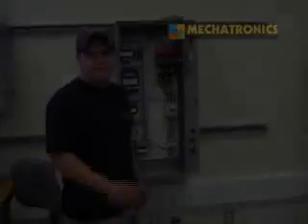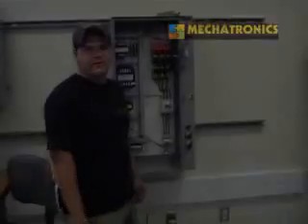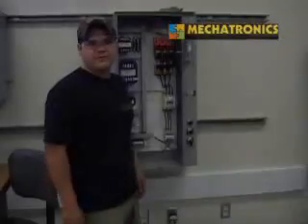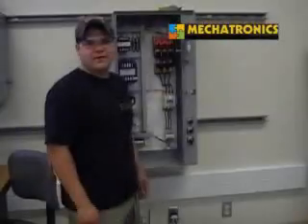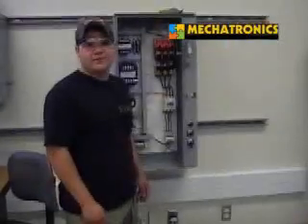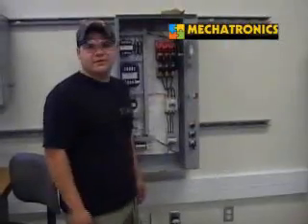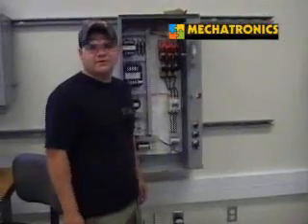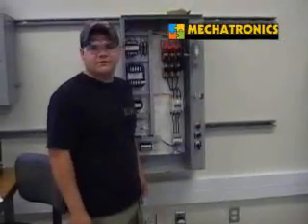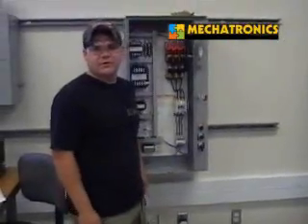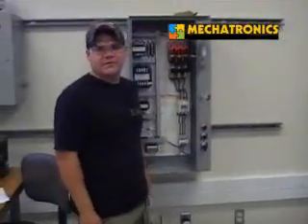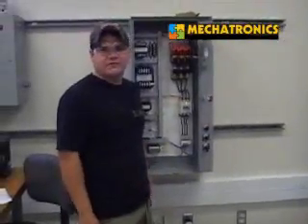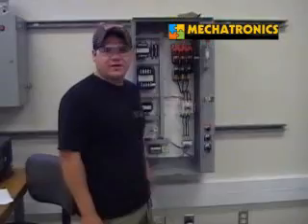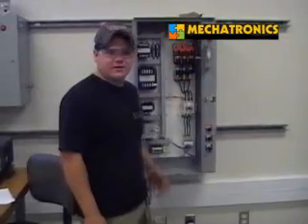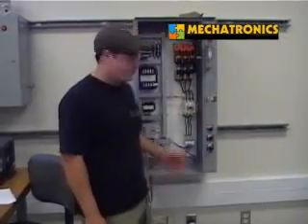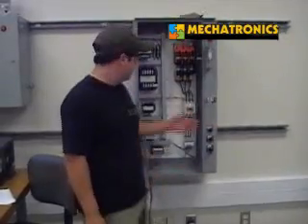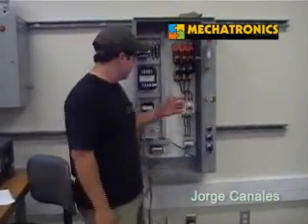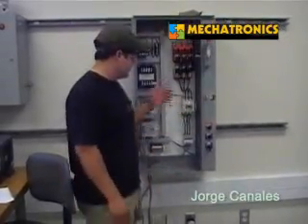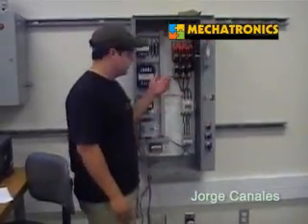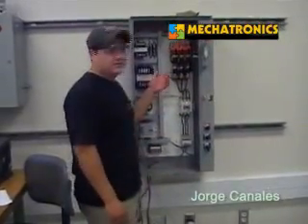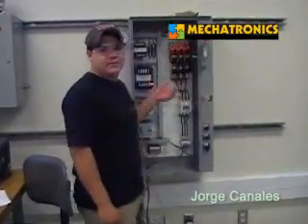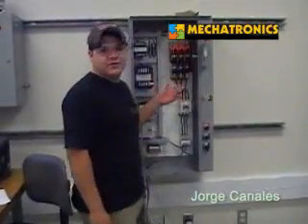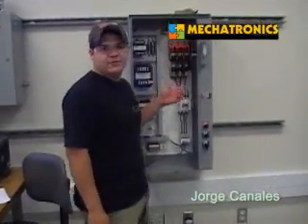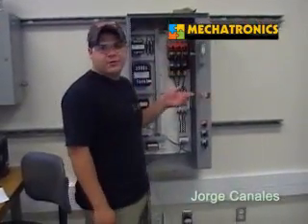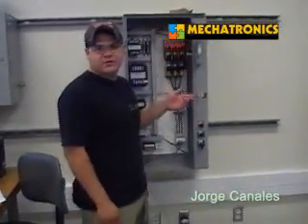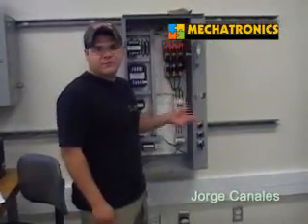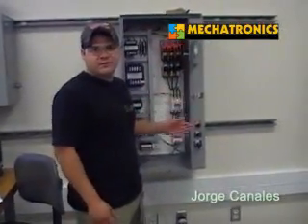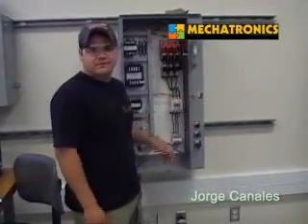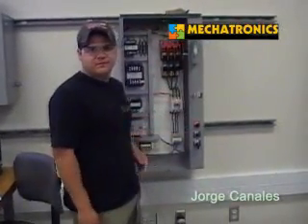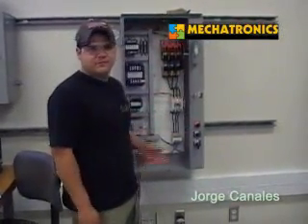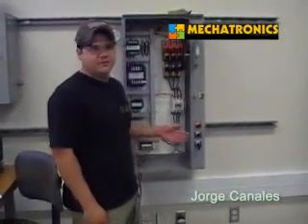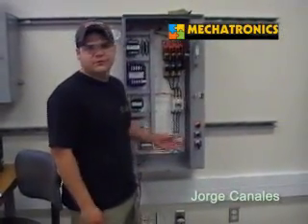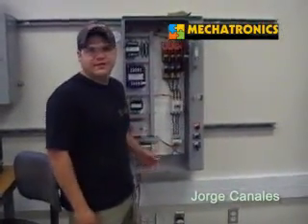Hello, my name is Jorge Alberto Canales, and this is the Chevron trainer we worked on for almost a week.